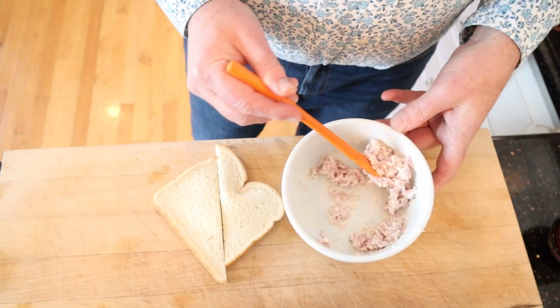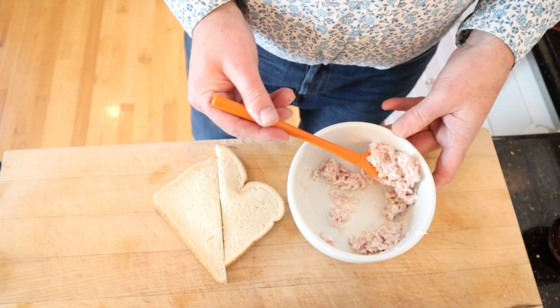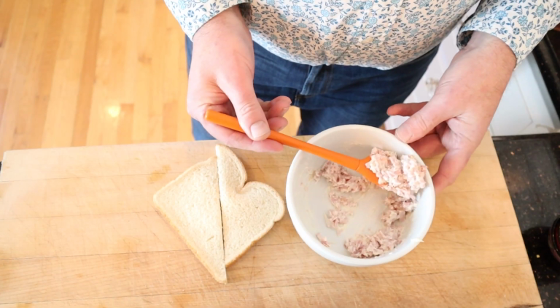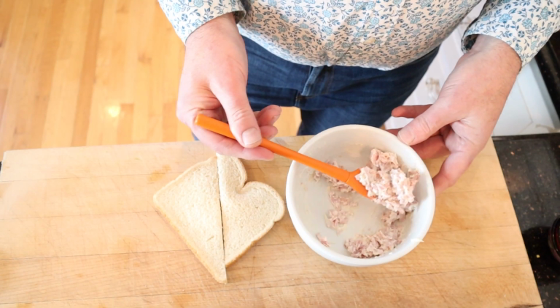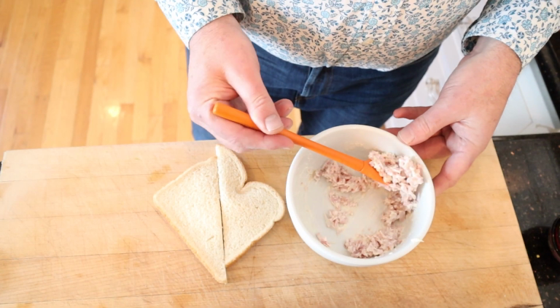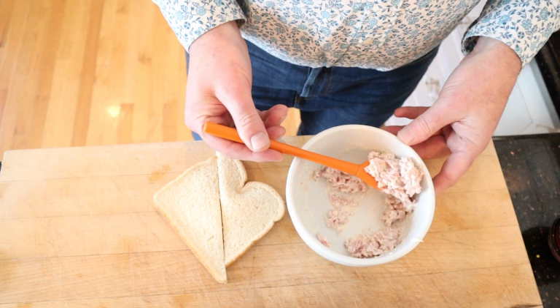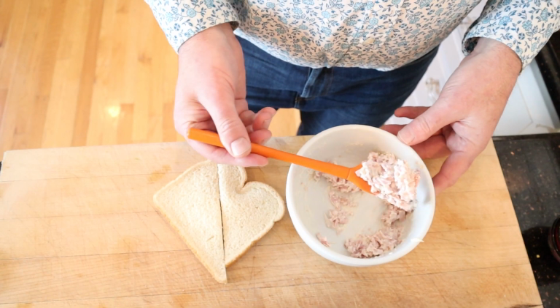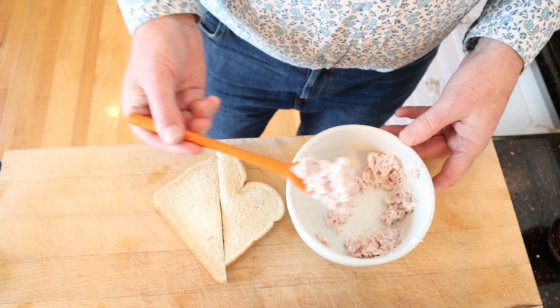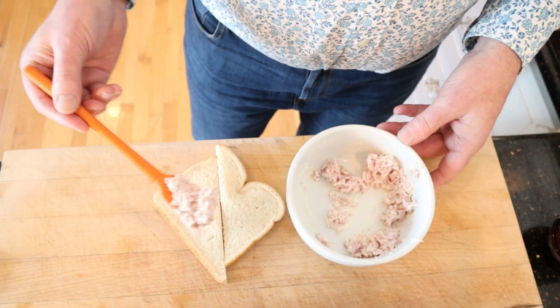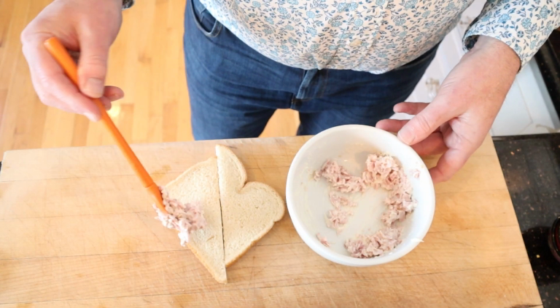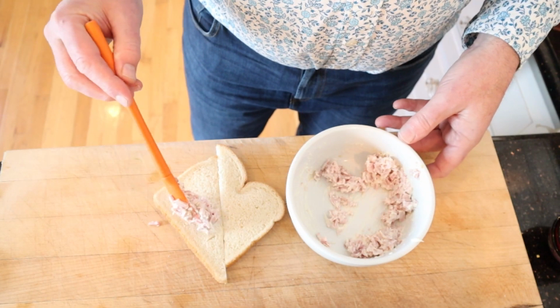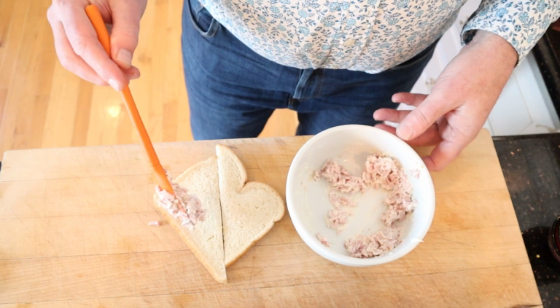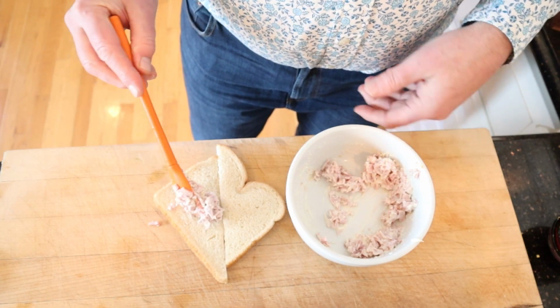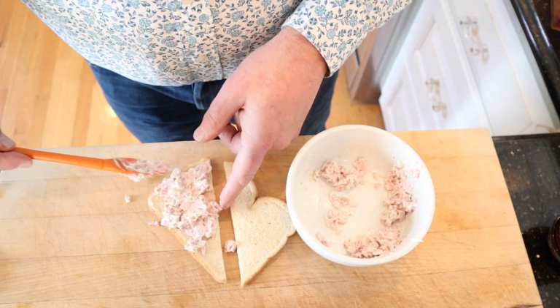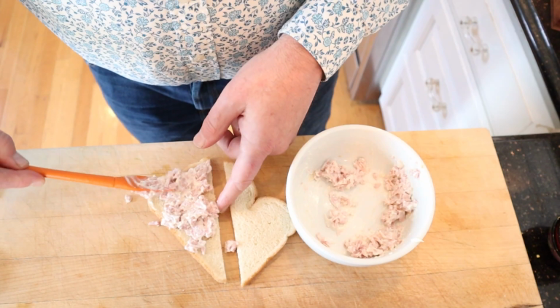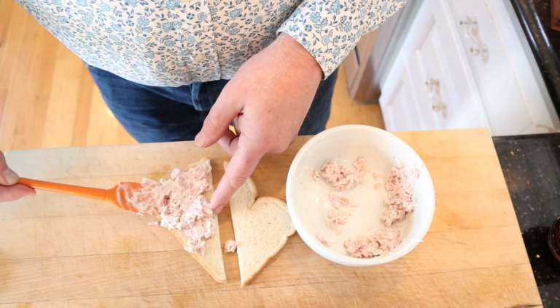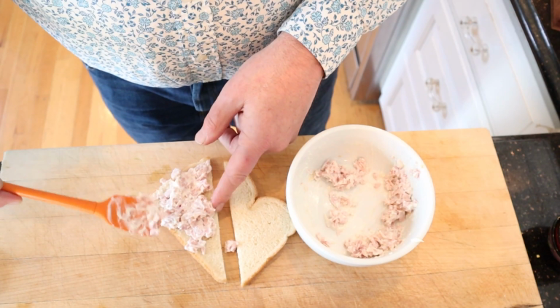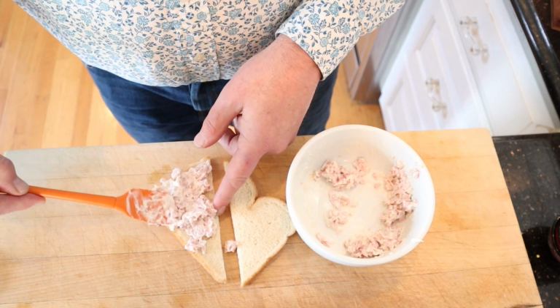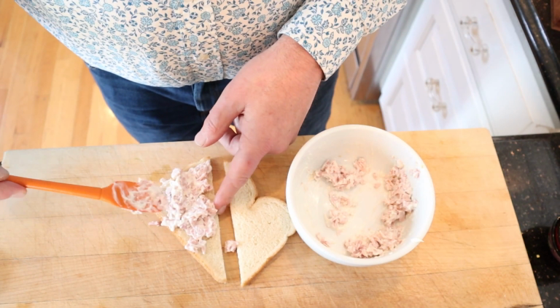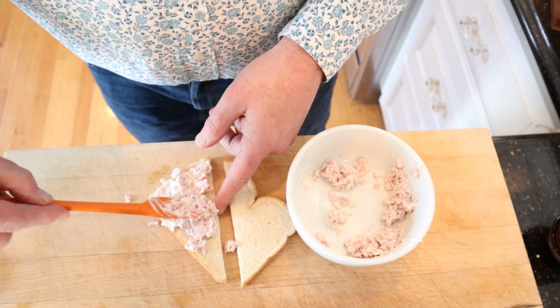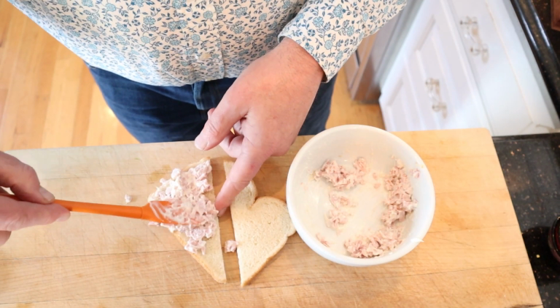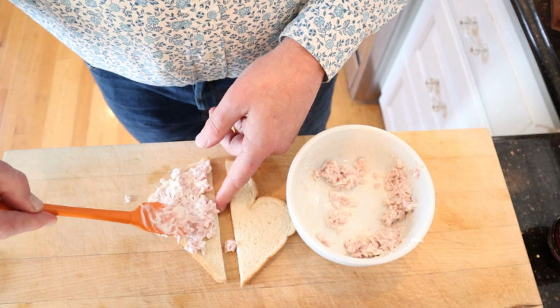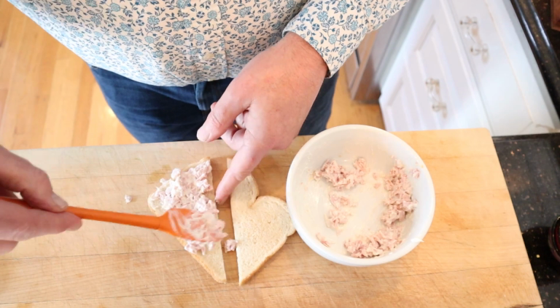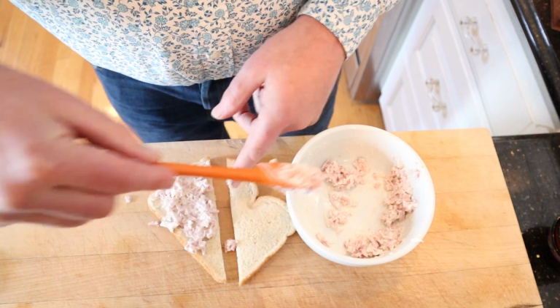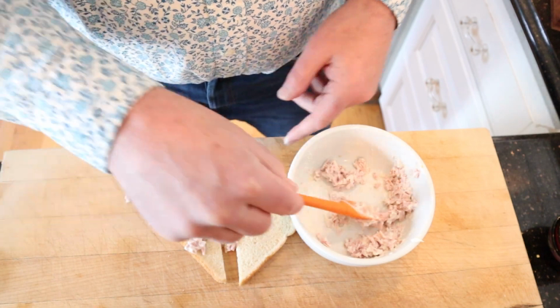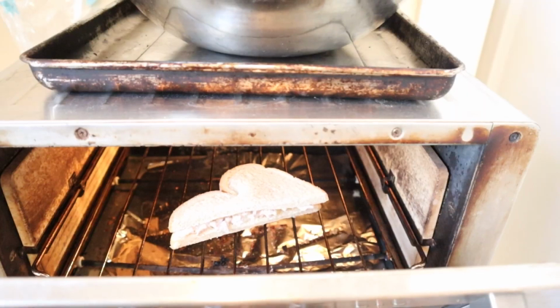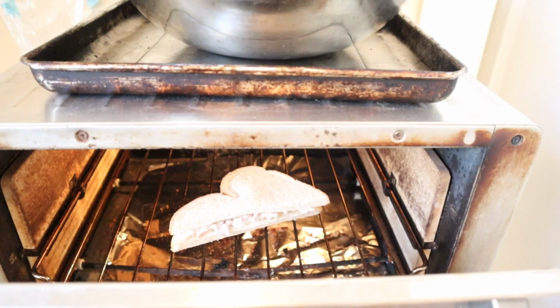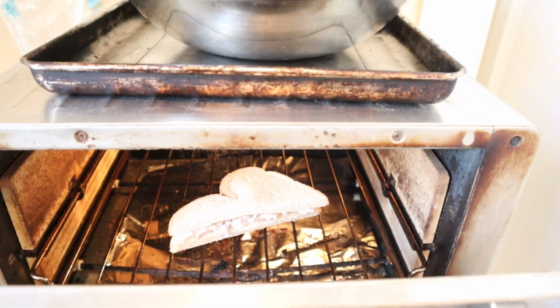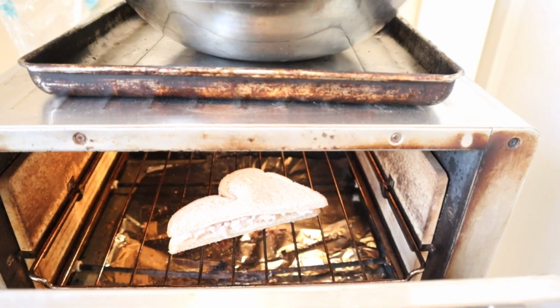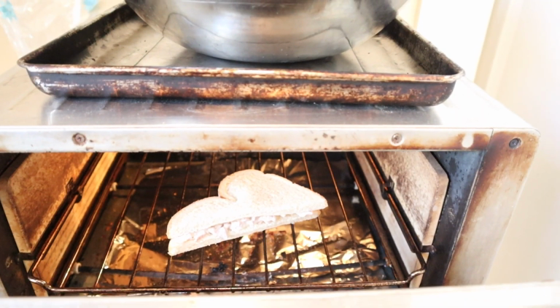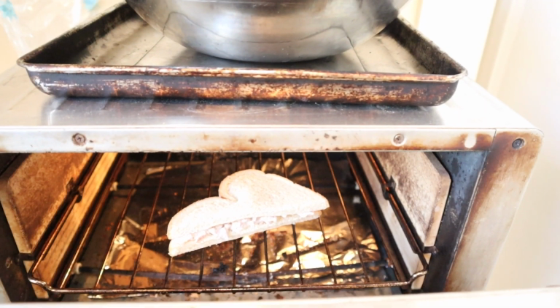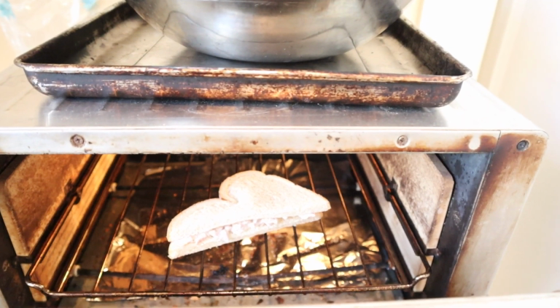Then we place that between two slices of bread. Make sure you get it all over the place — that really helps the flavor. Then we put it in the toaster to brown.